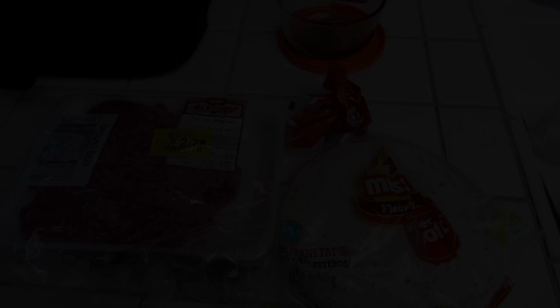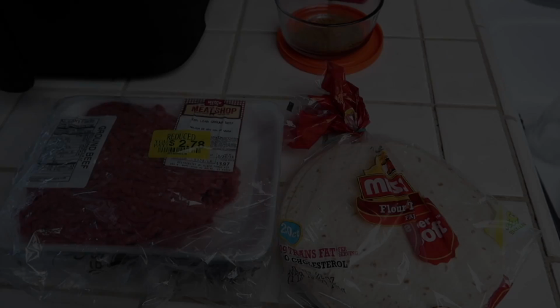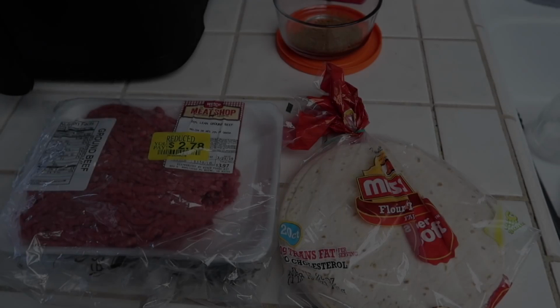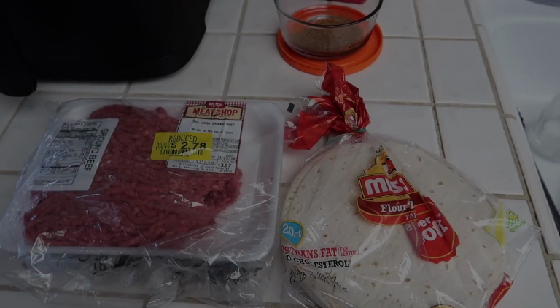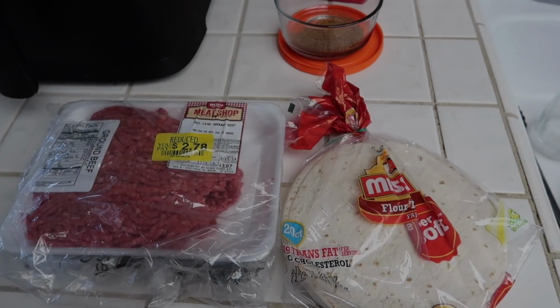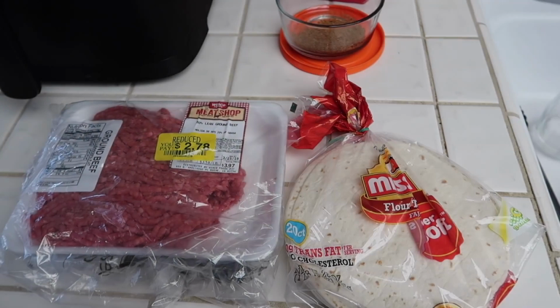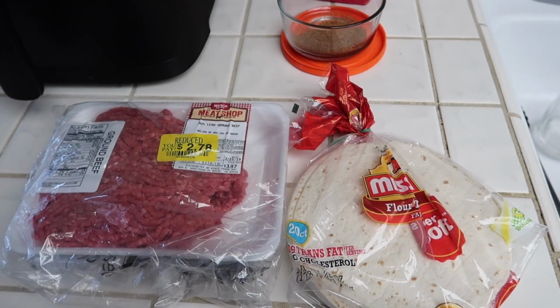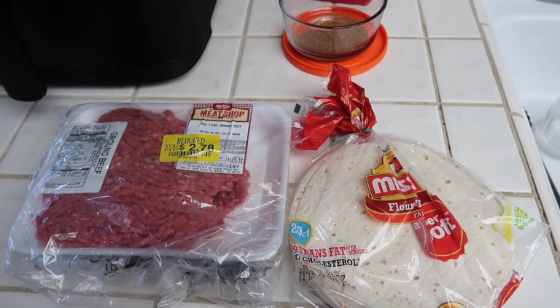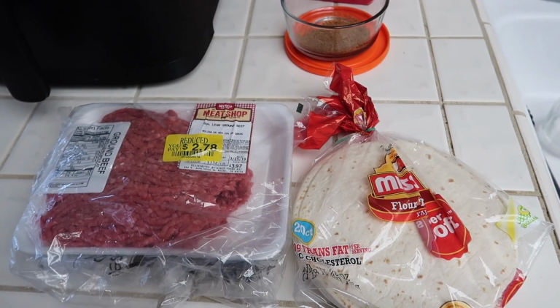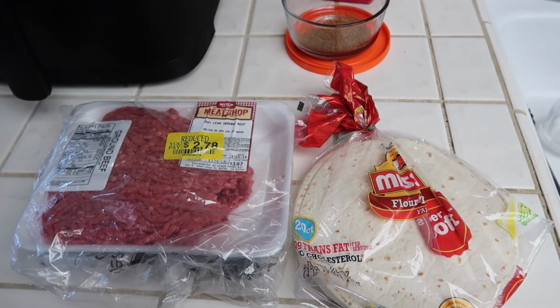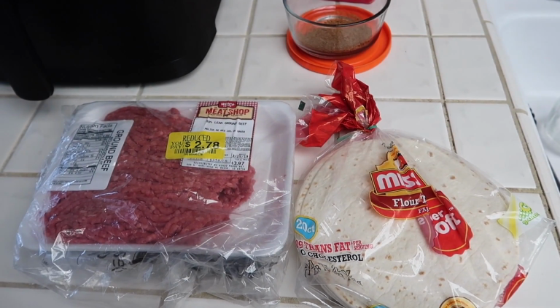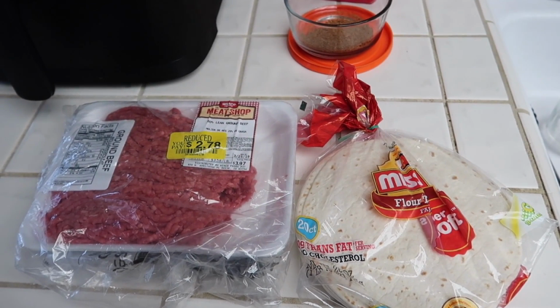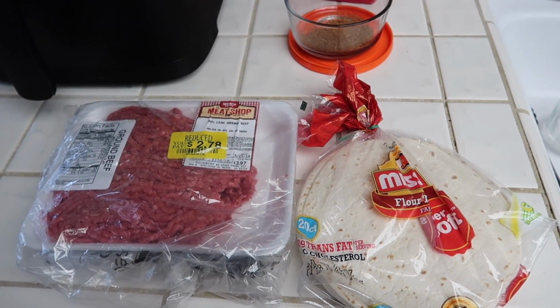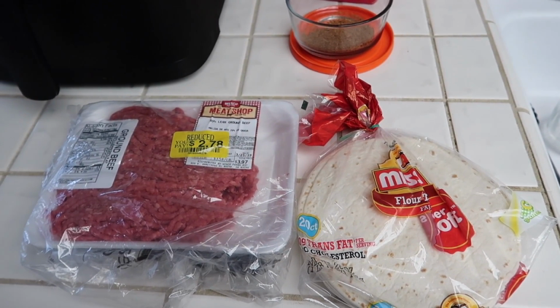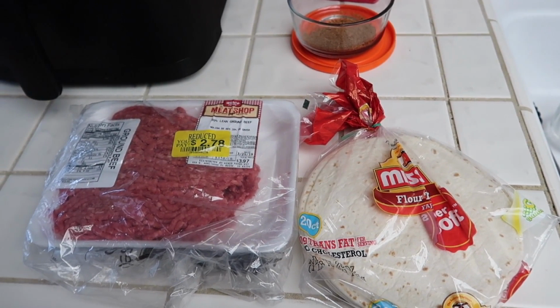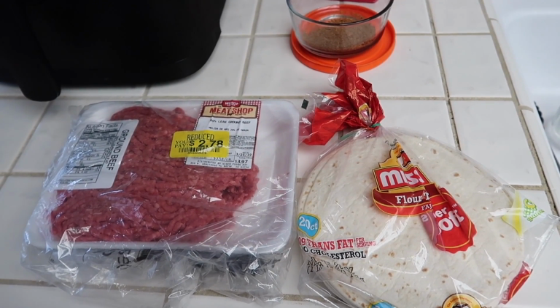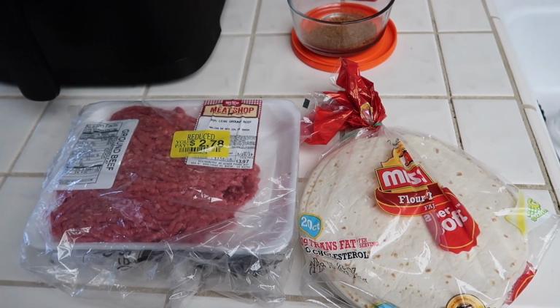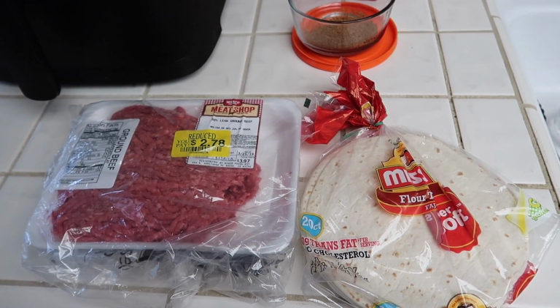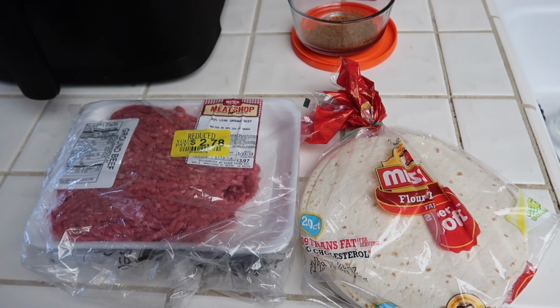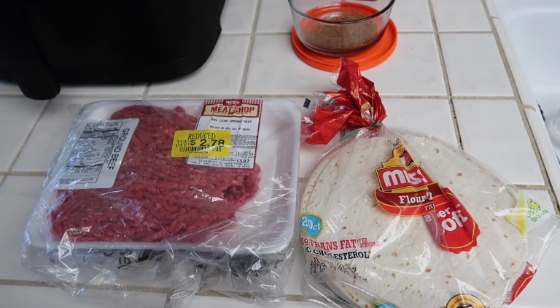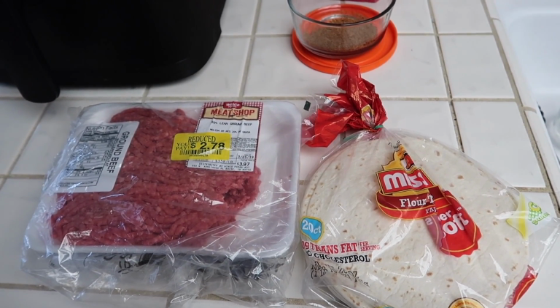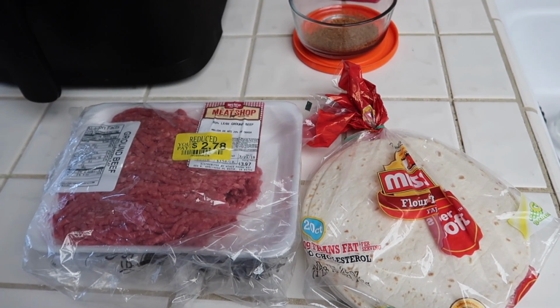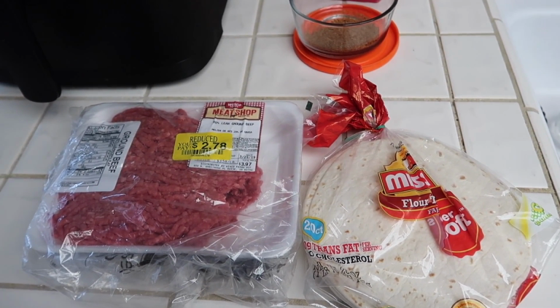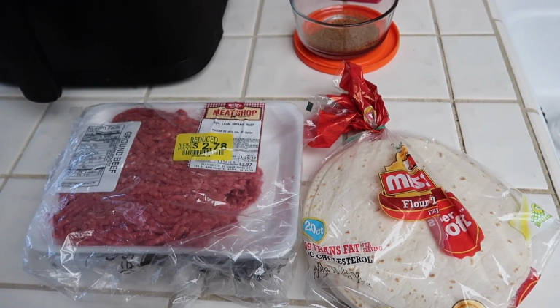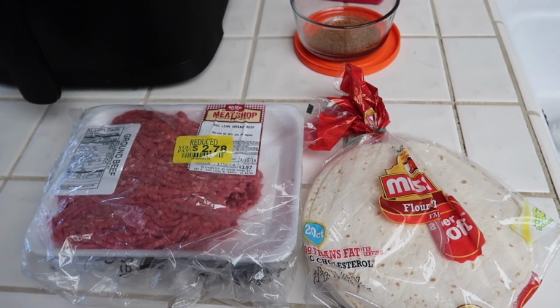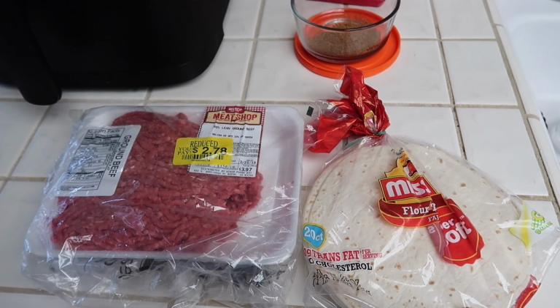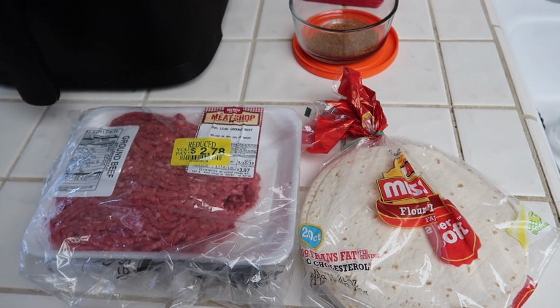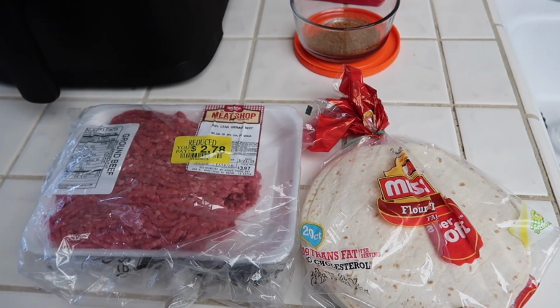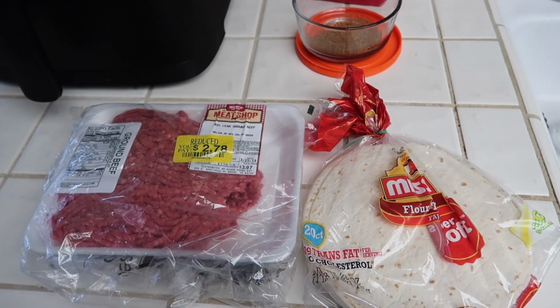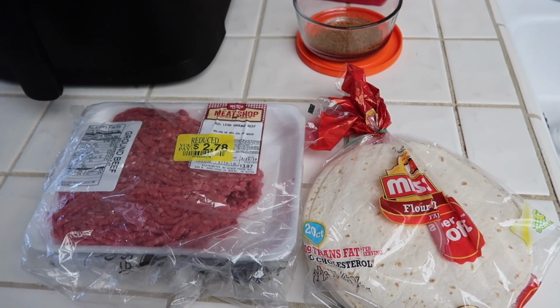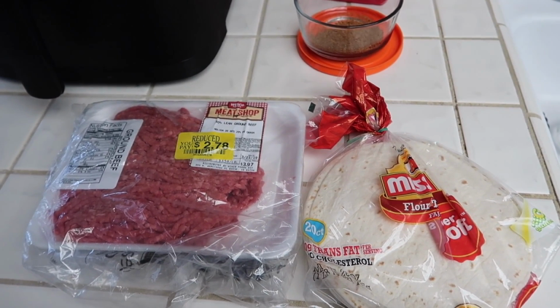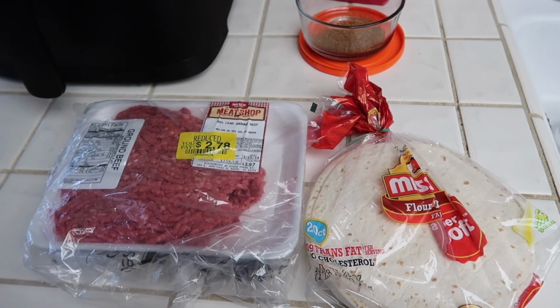Hey everyone, welcome back to my channel. My name is Melissa, in case you are new.